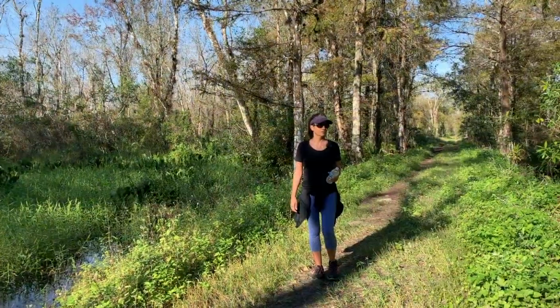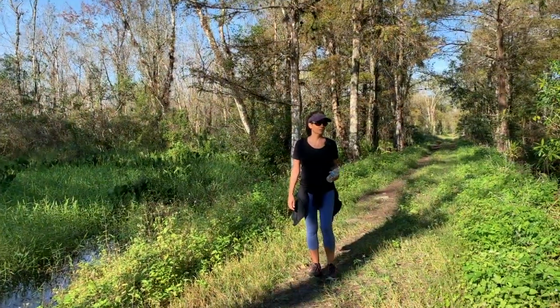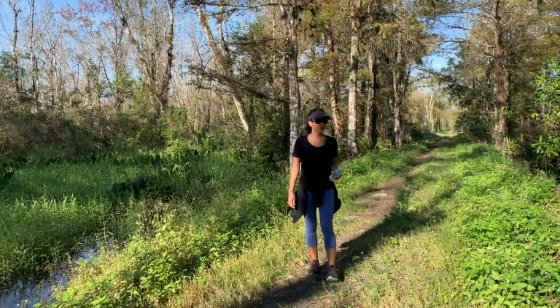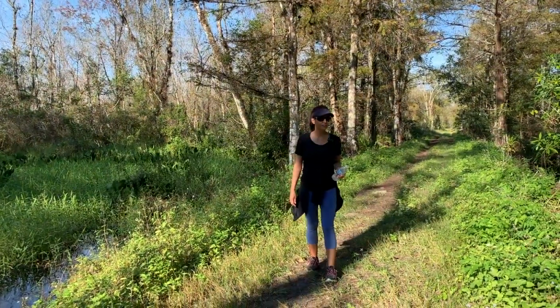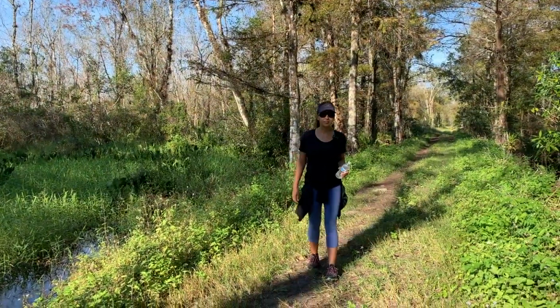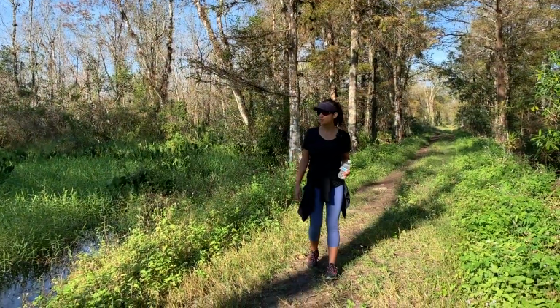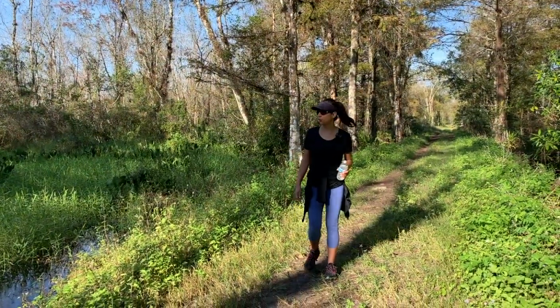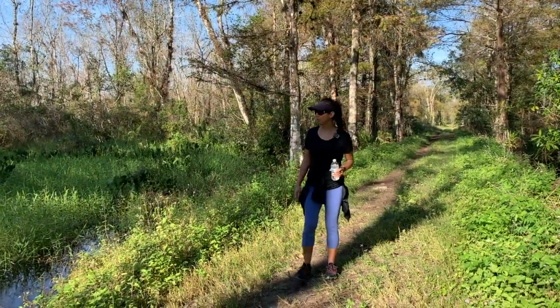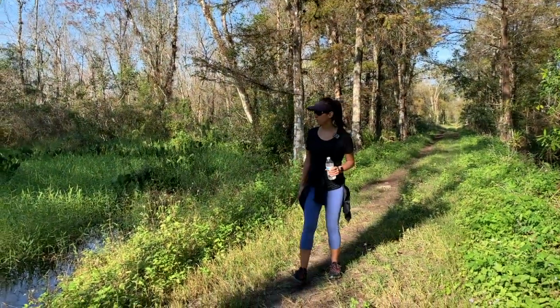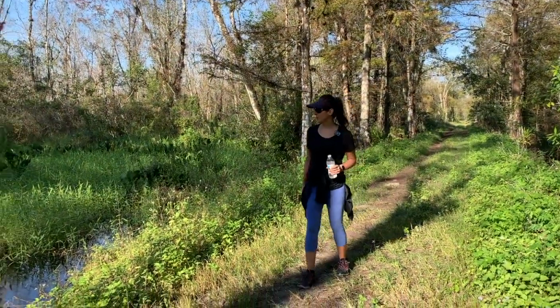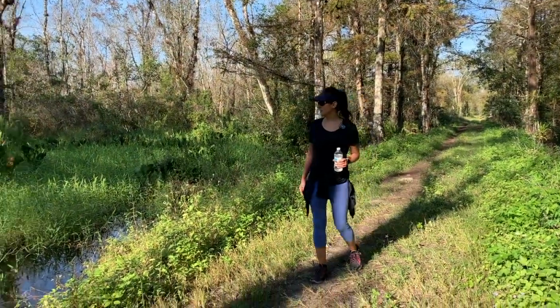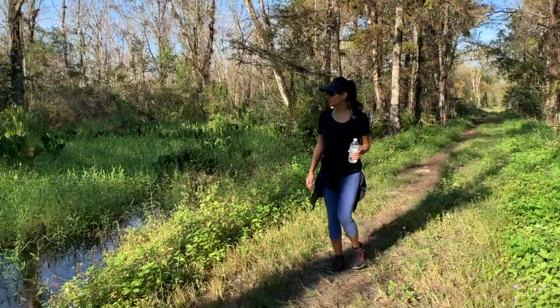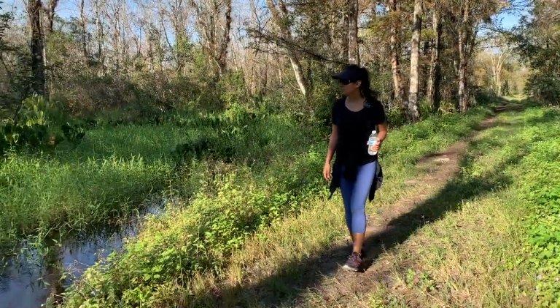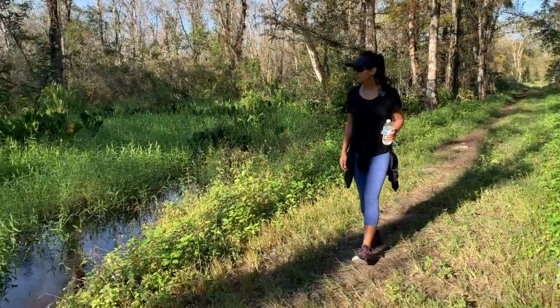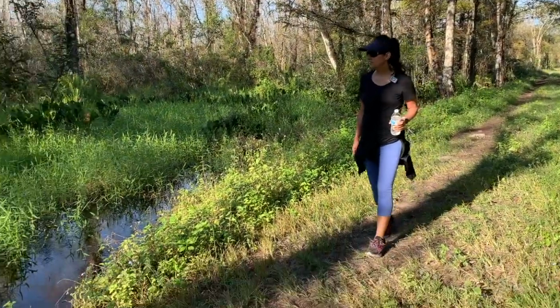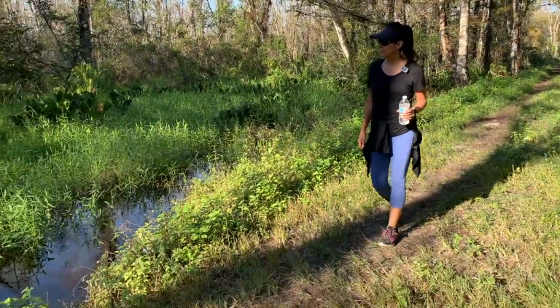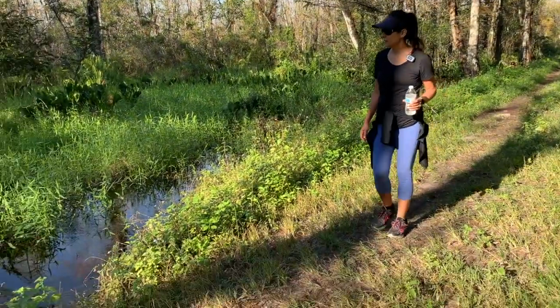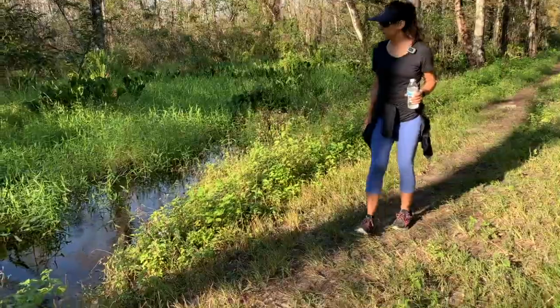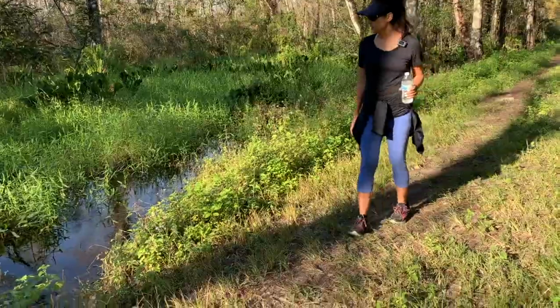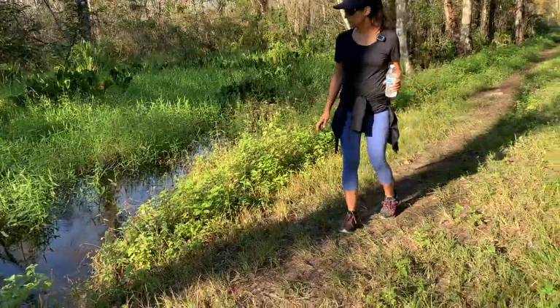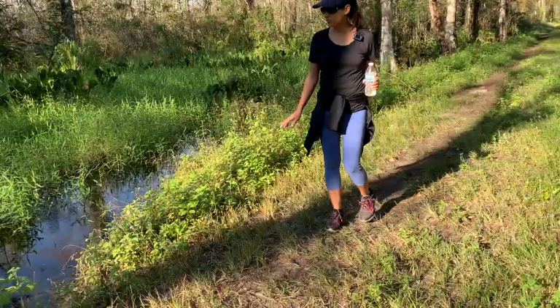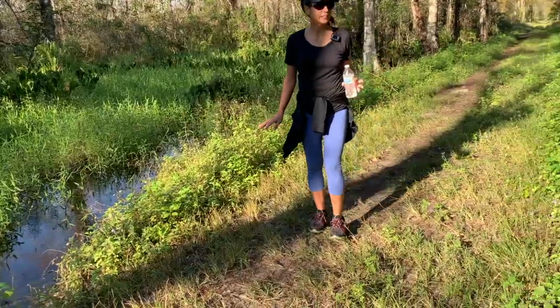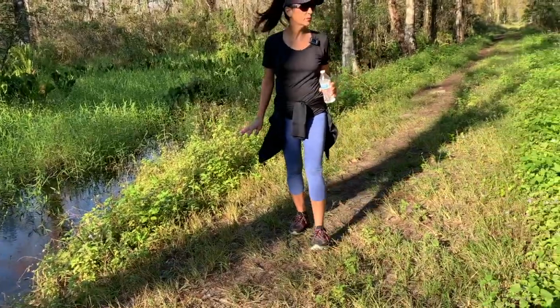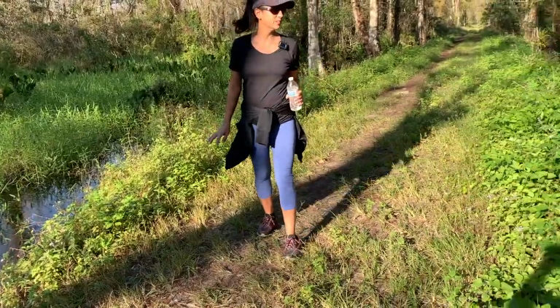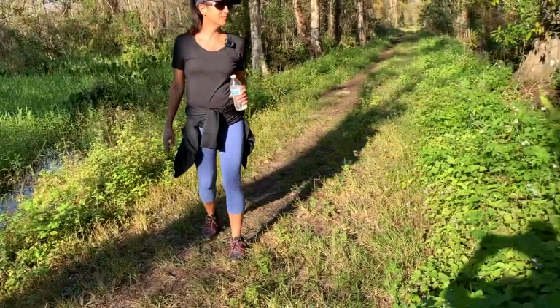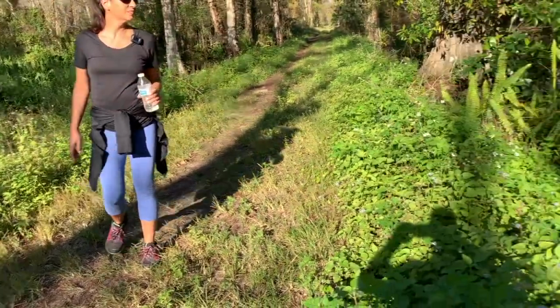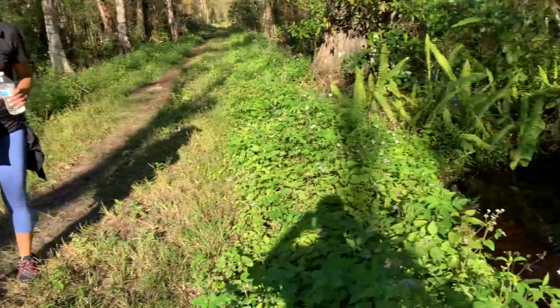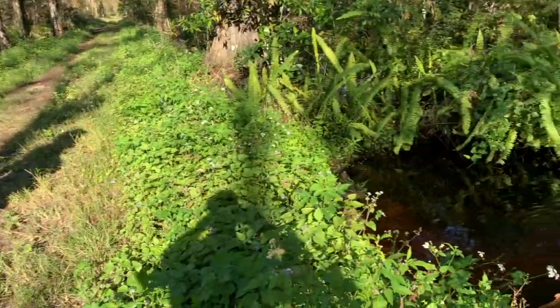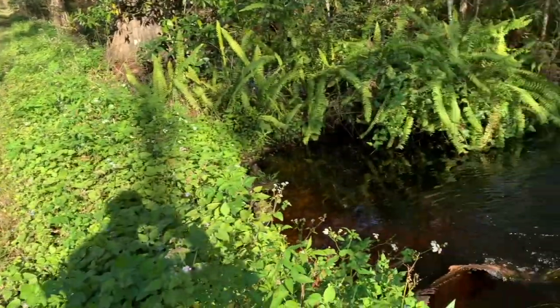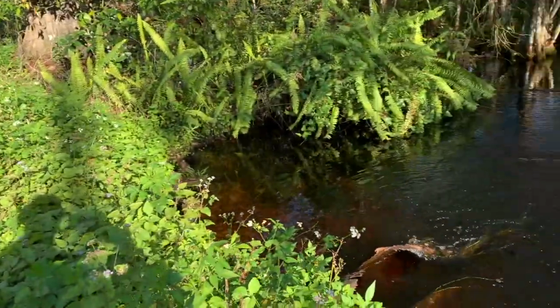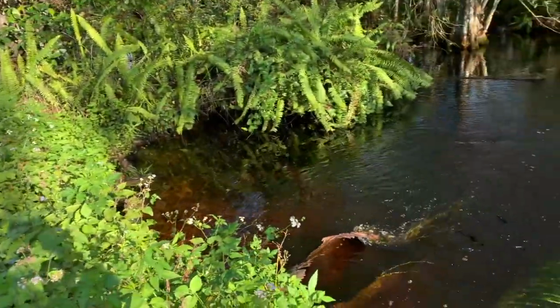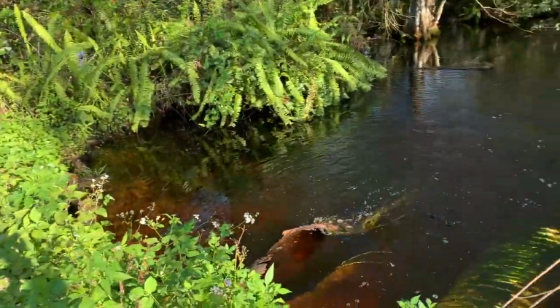Here you can see the water flowing — it's making a nice trickling noise. It's really soothing.